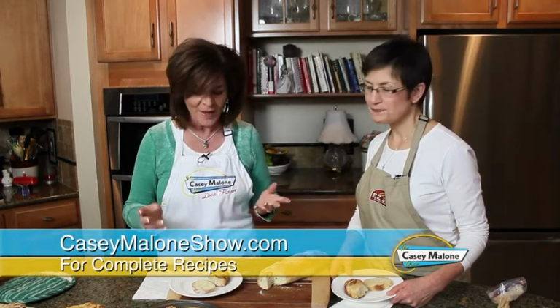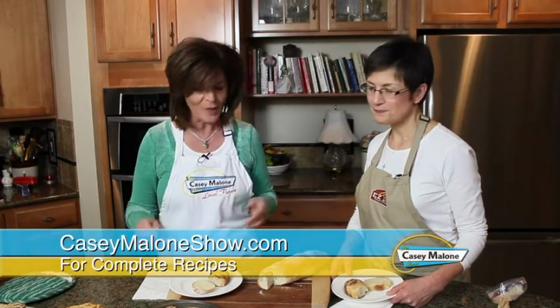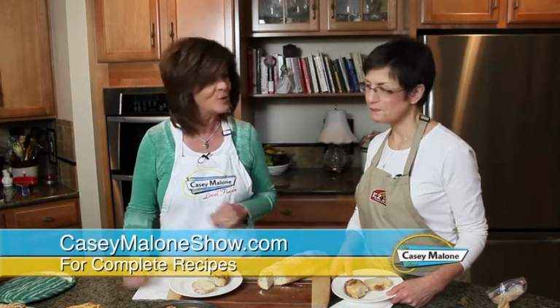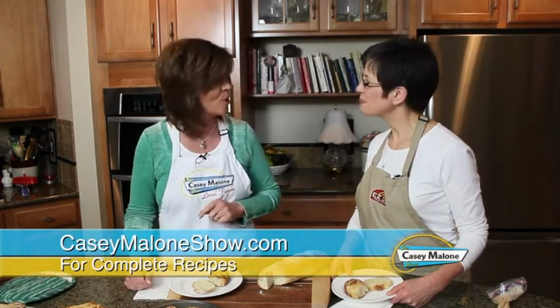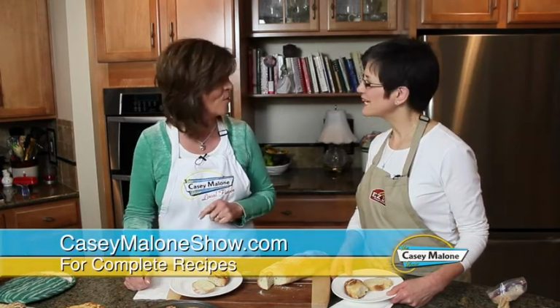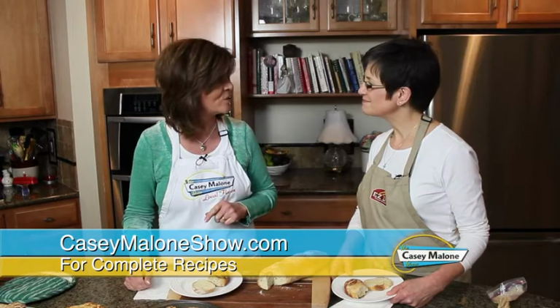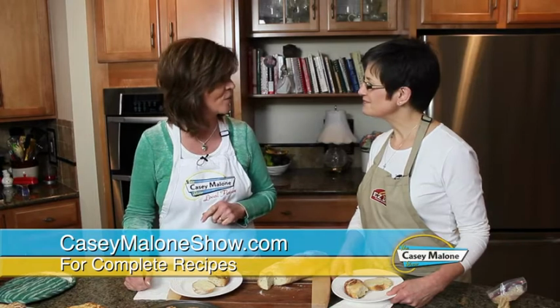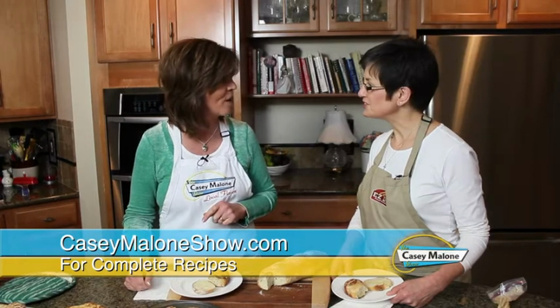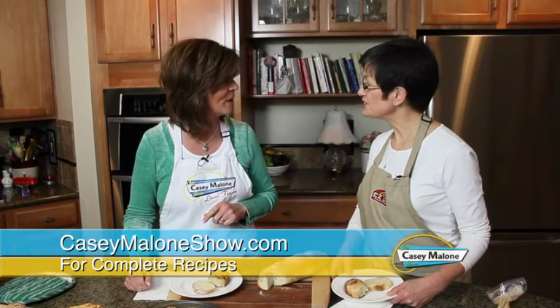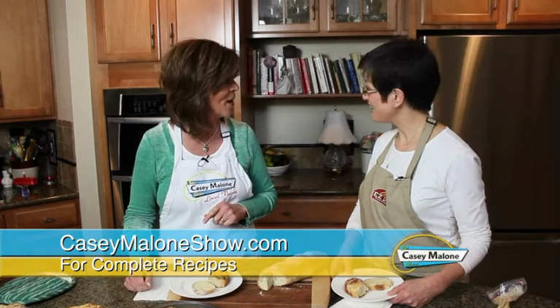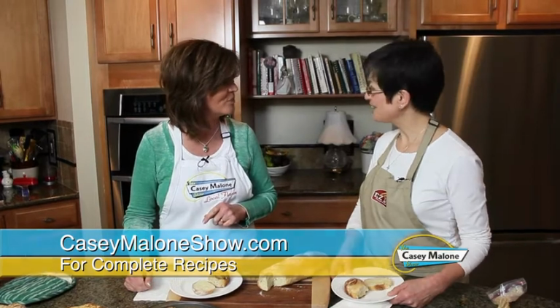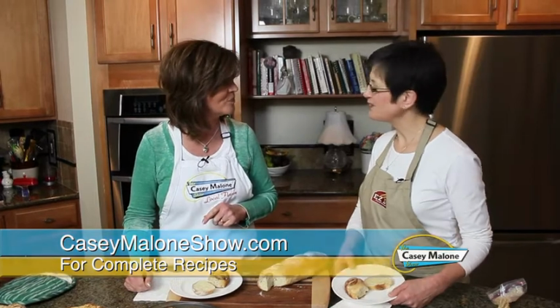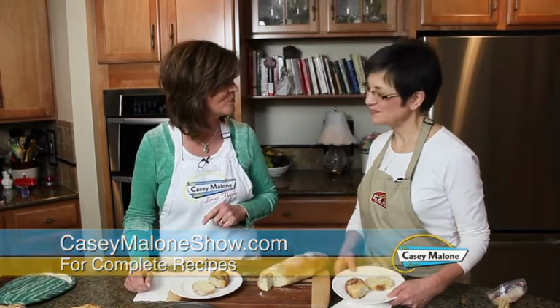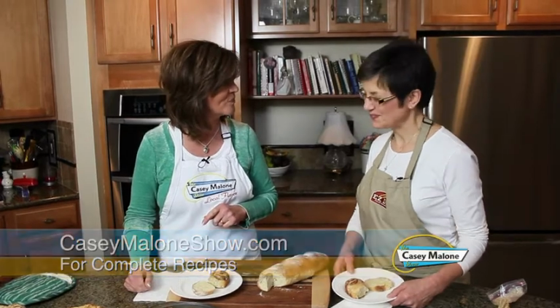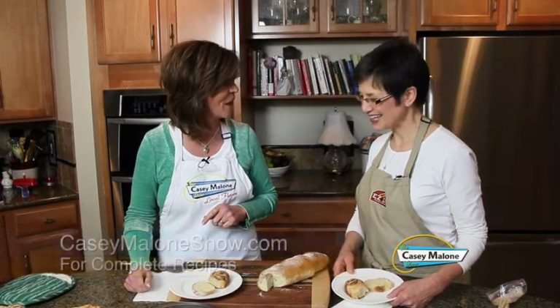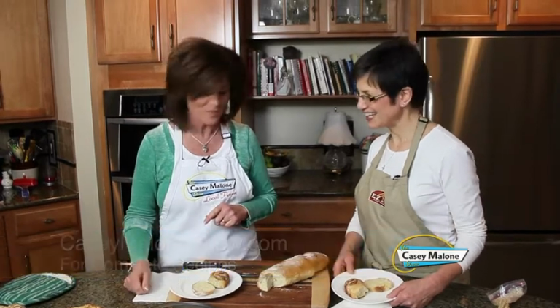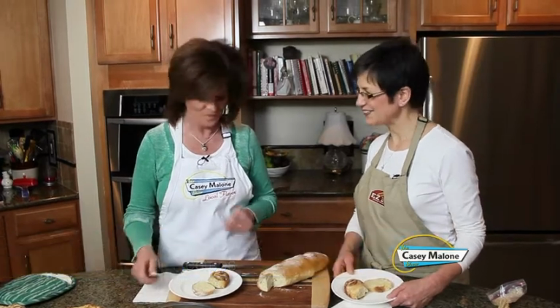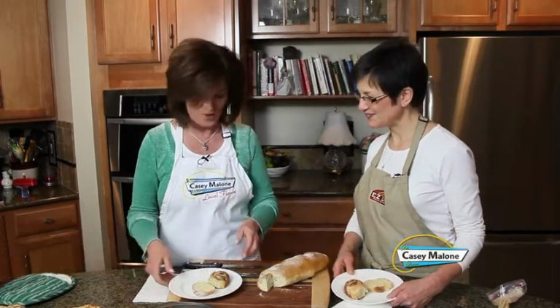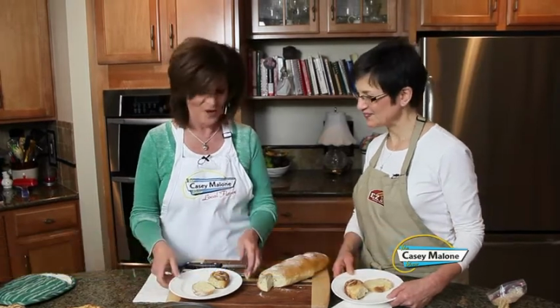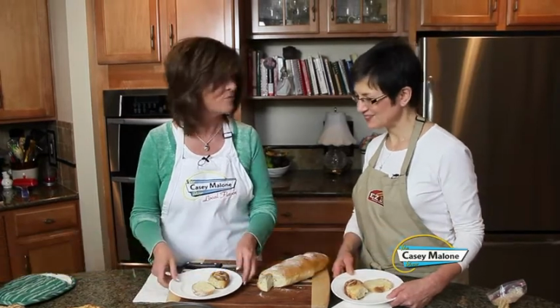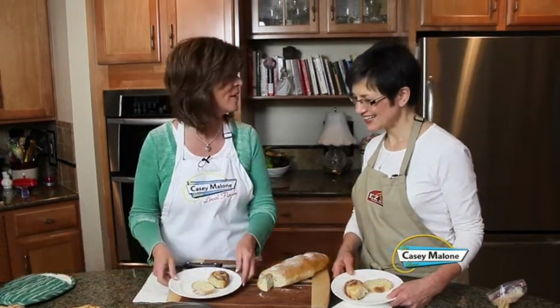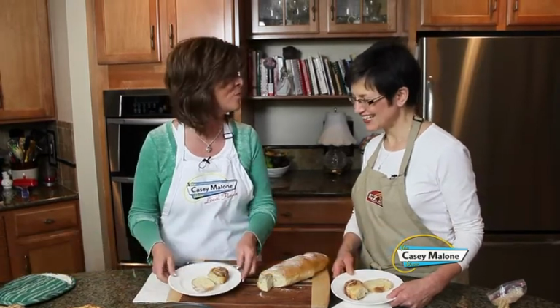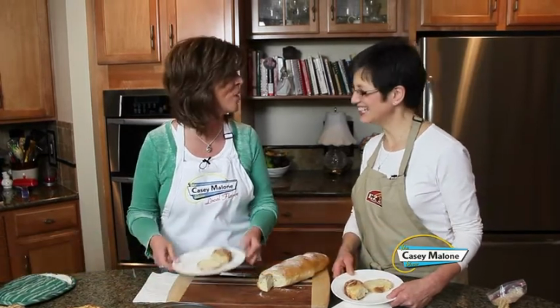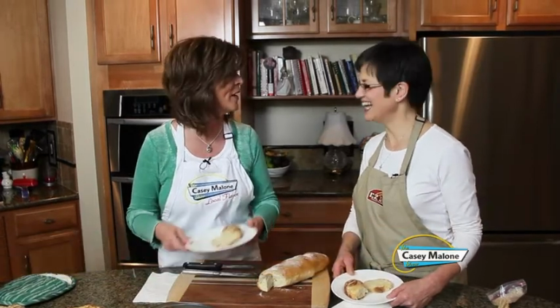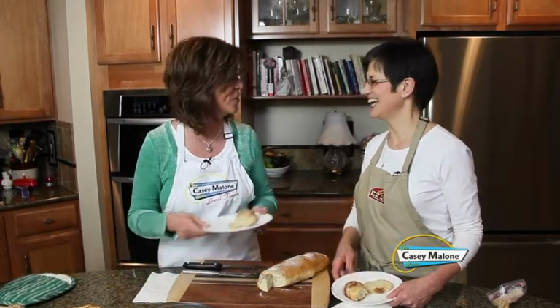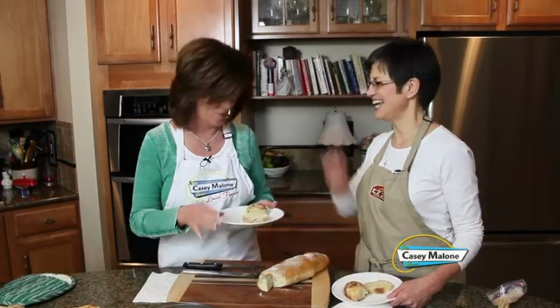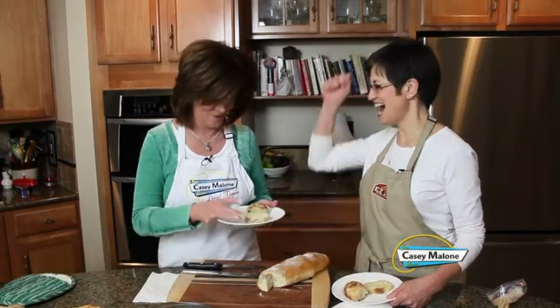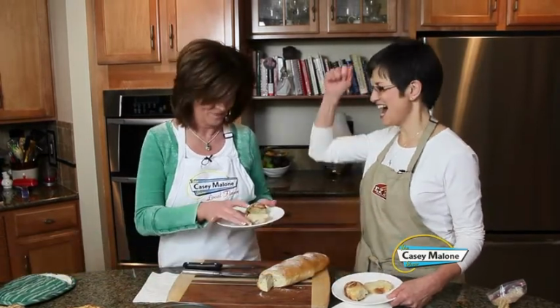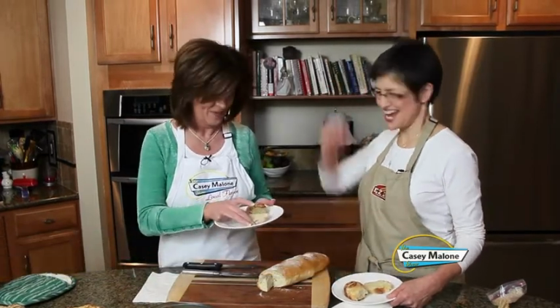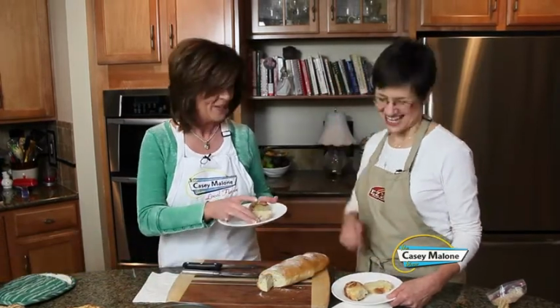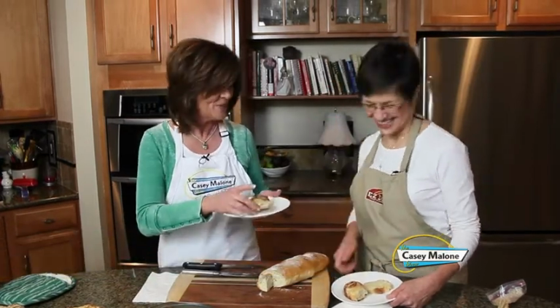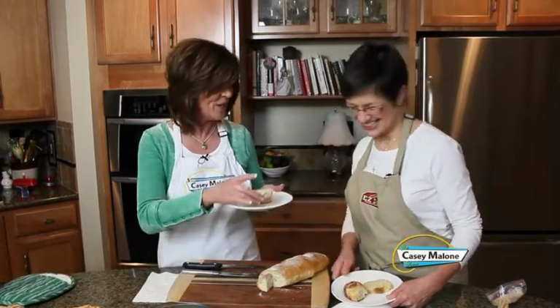The recipes available include cinnamon rolls, bread, and a pesto cinnamon roll variation. Casey will also post the recipes on her website at CaseyMaloneShow.com. She thanks Jenny and declares she's no longer afraid of bread.